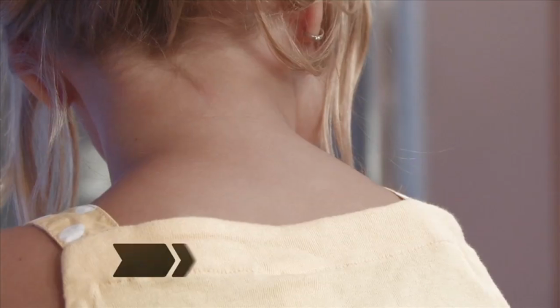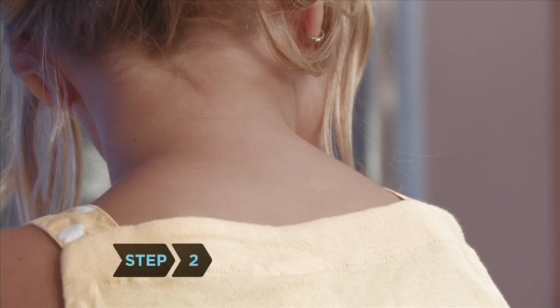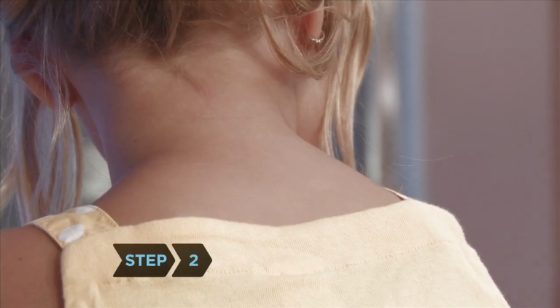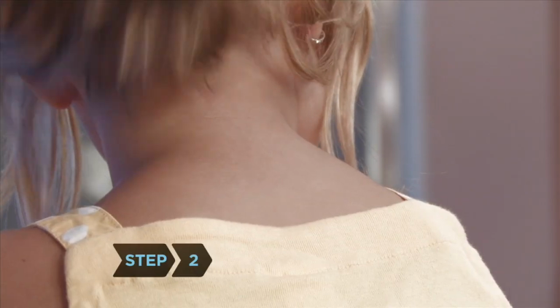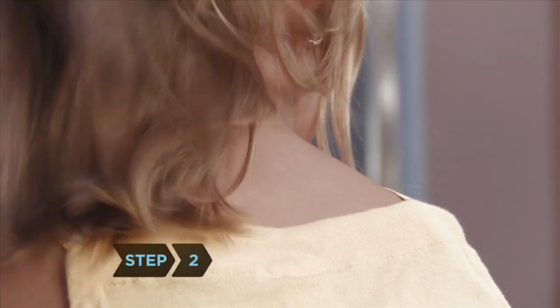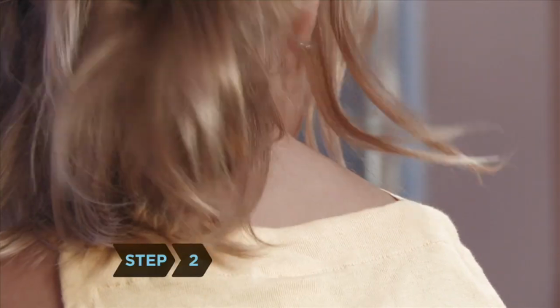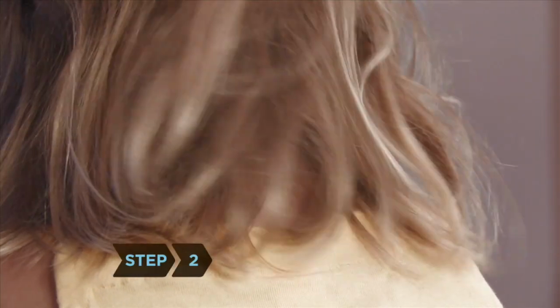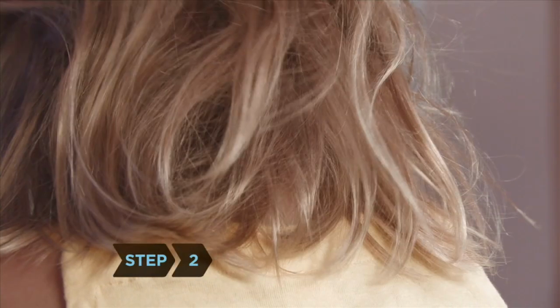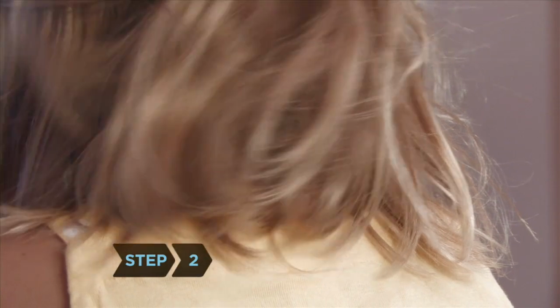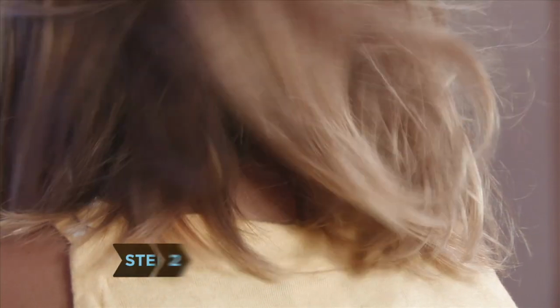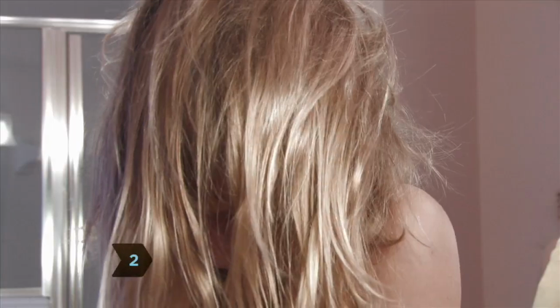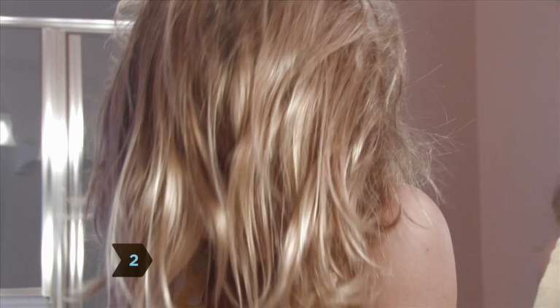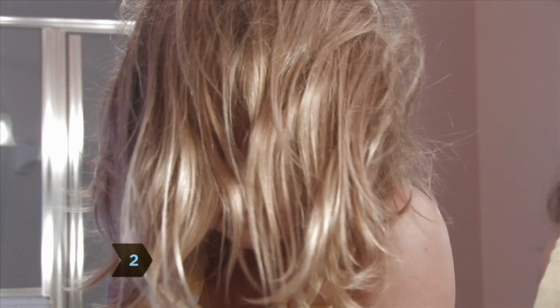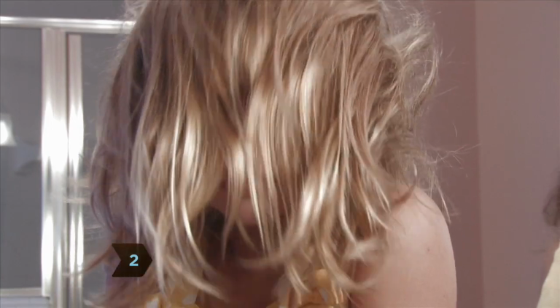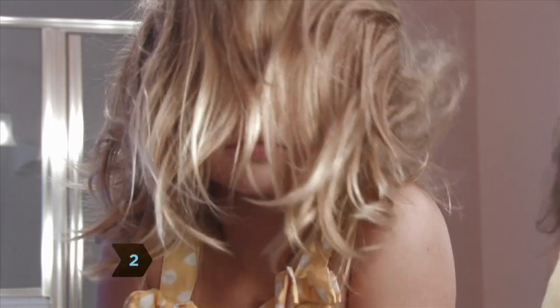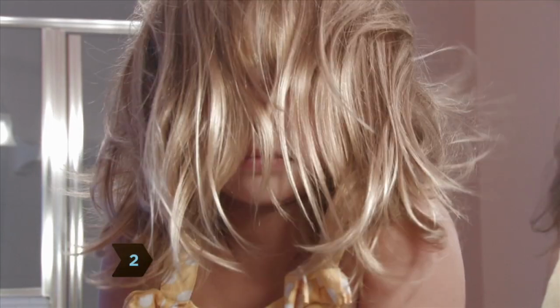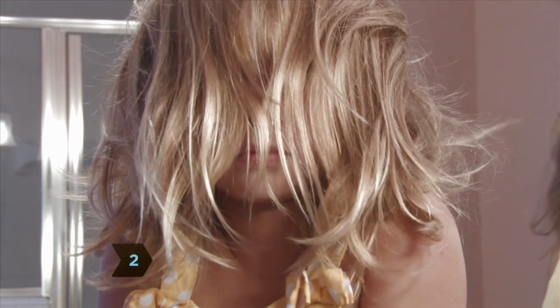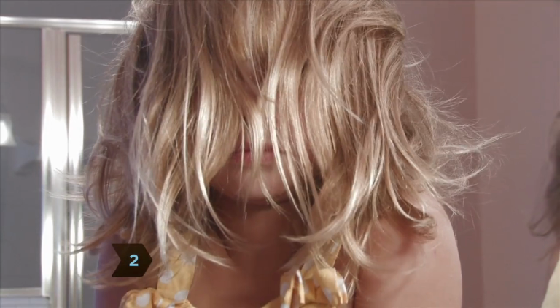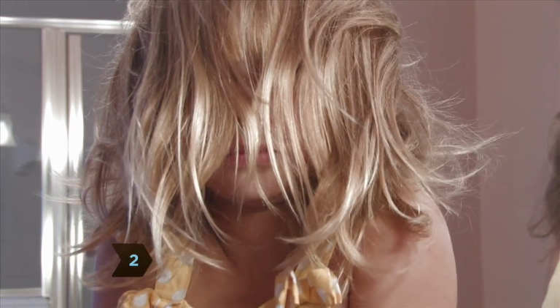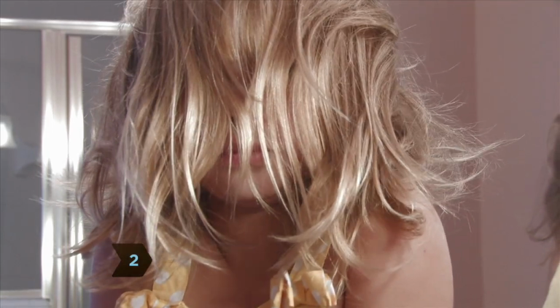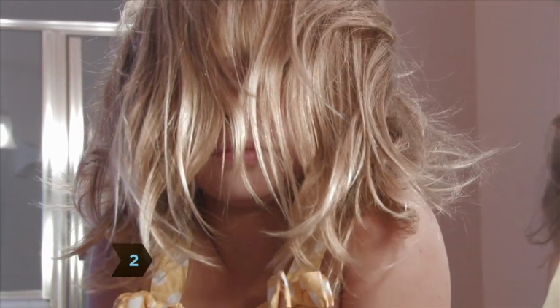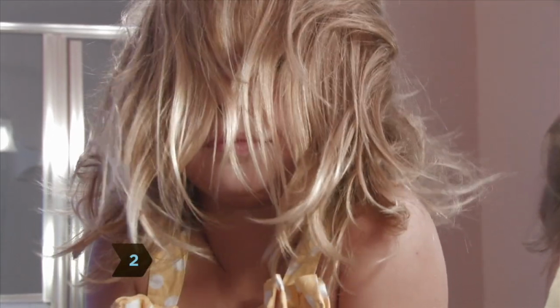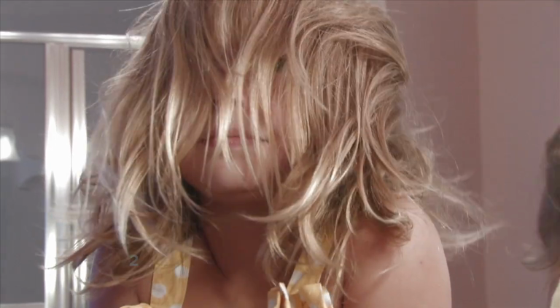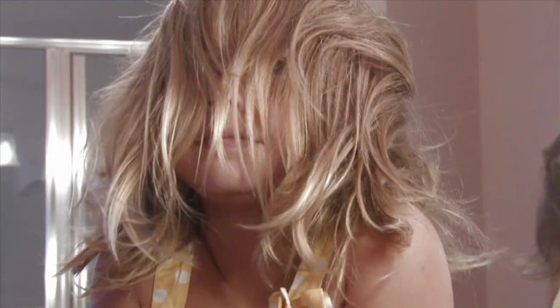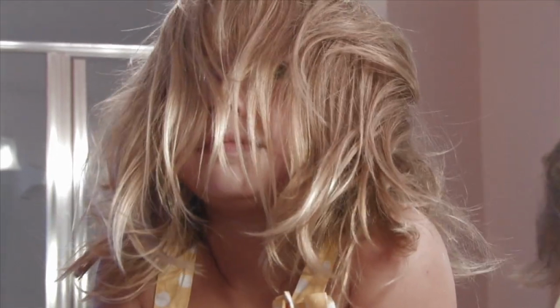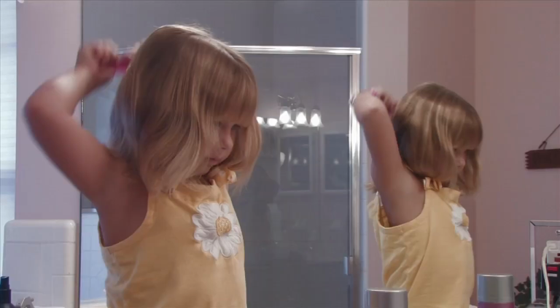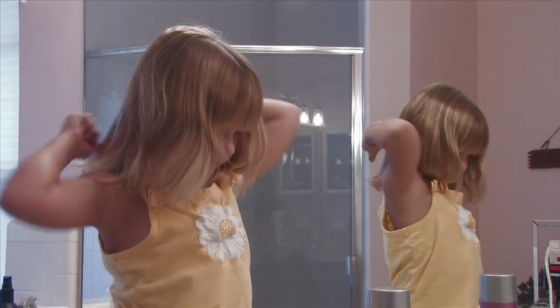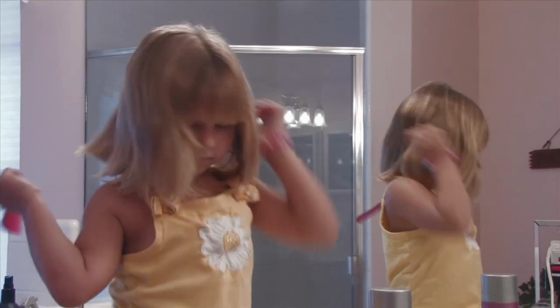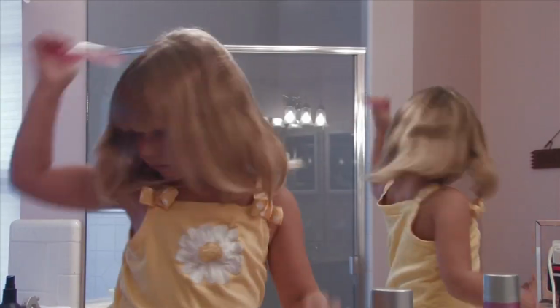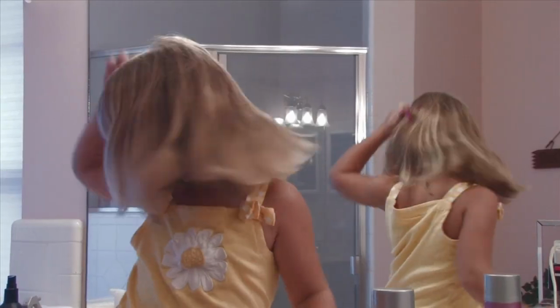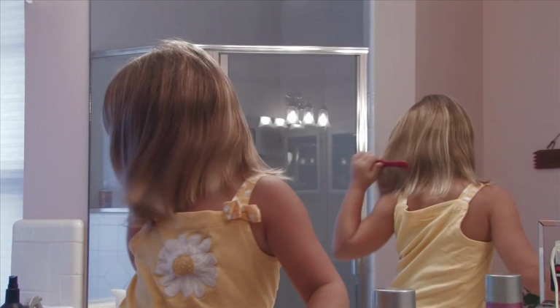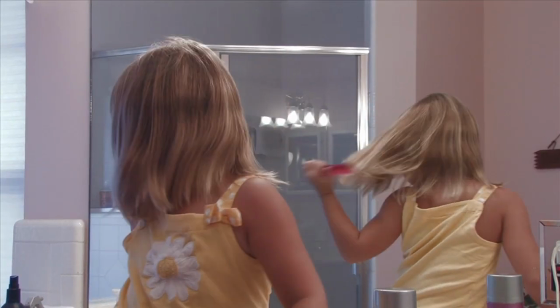Step 2. Let your hair grow to a workable length. Hair should fall below your eyes in front and past your shoulders in the back.